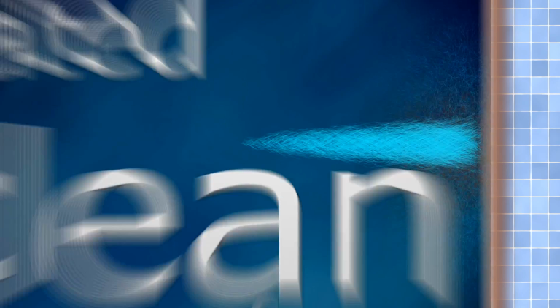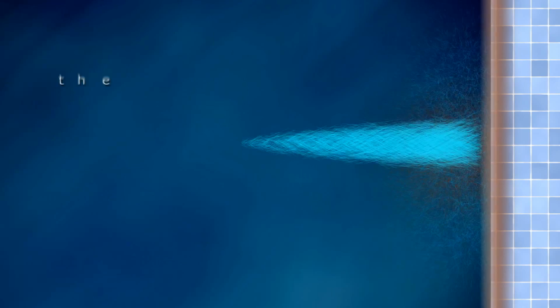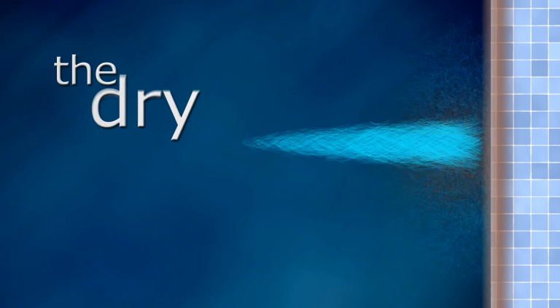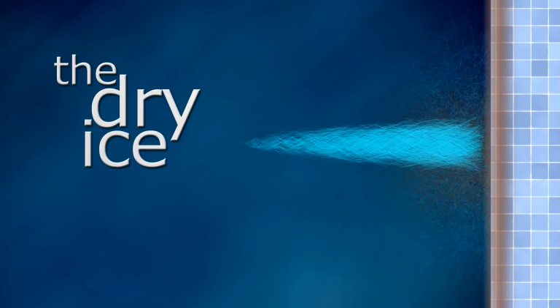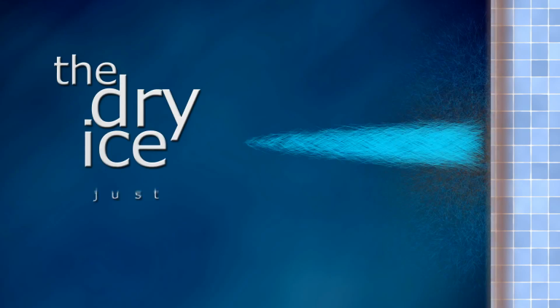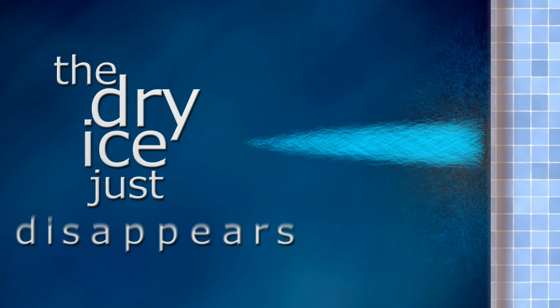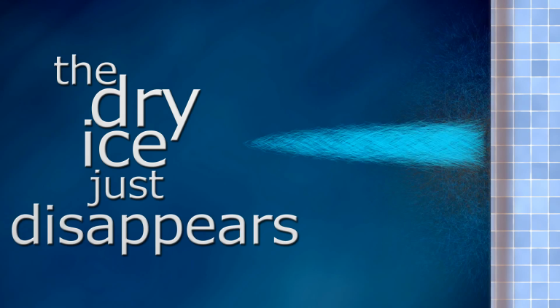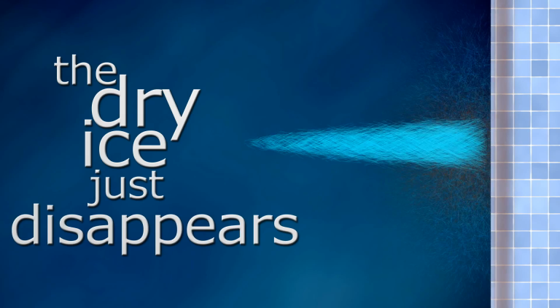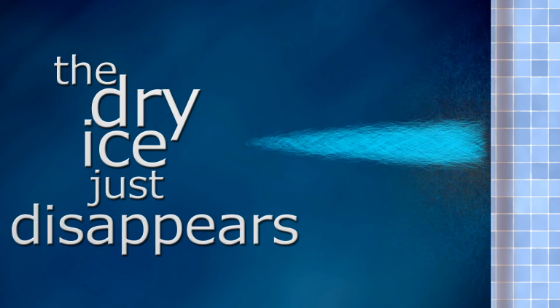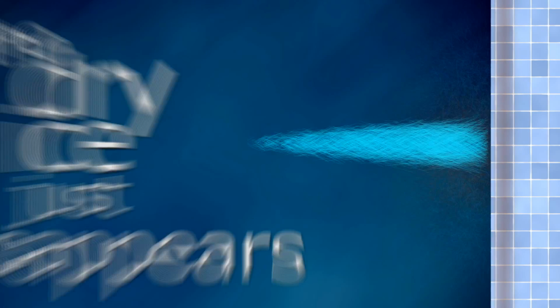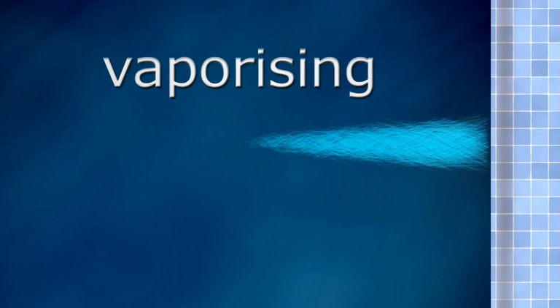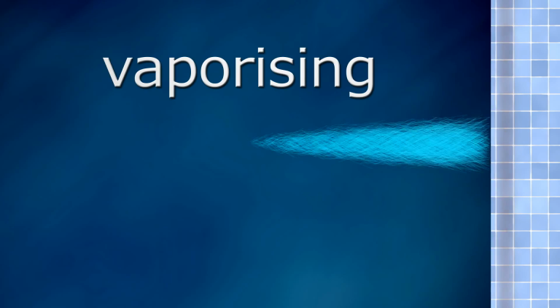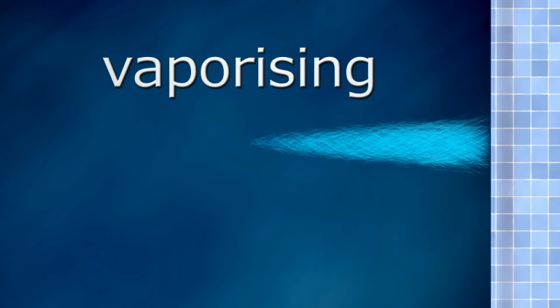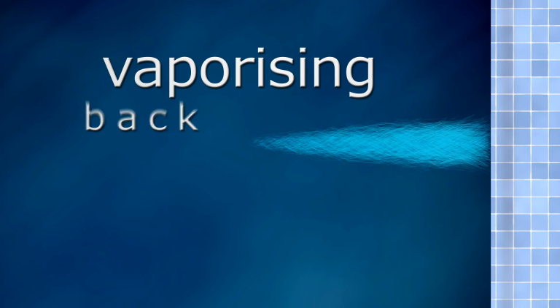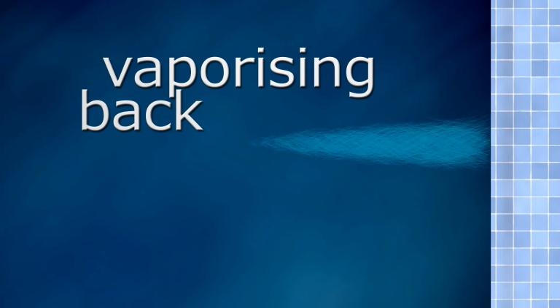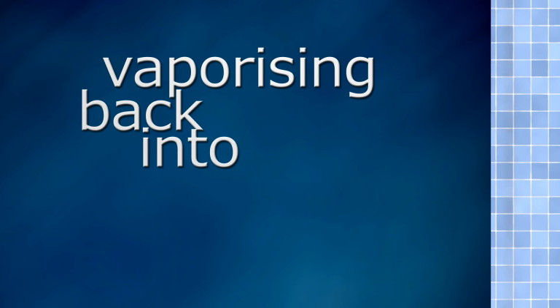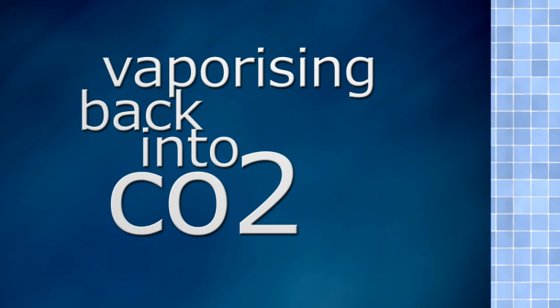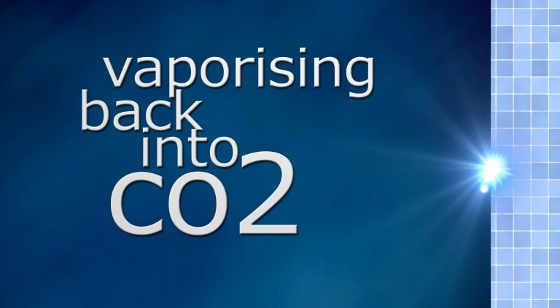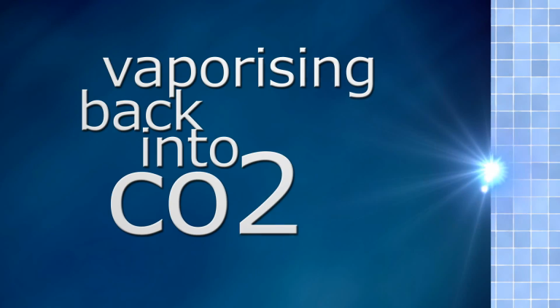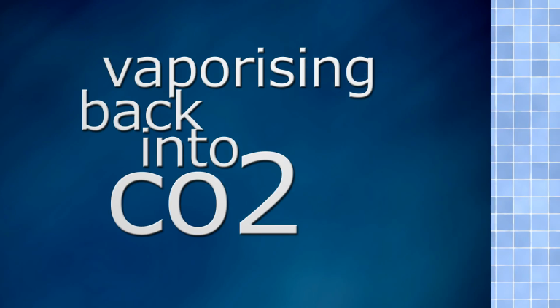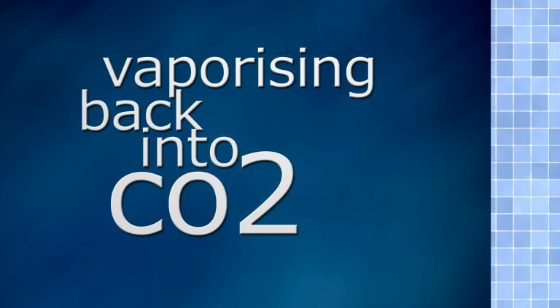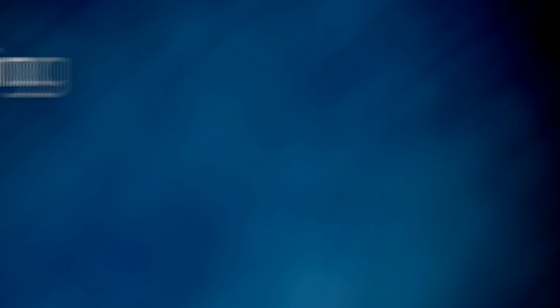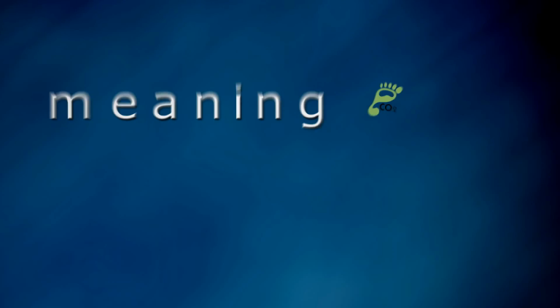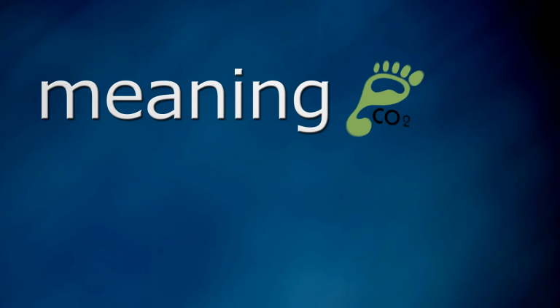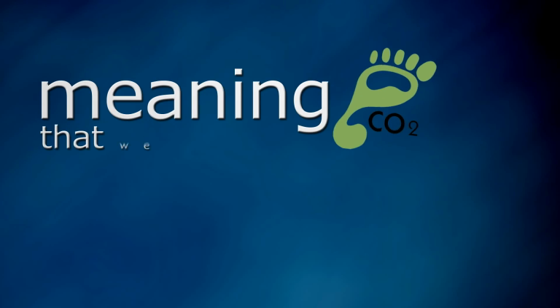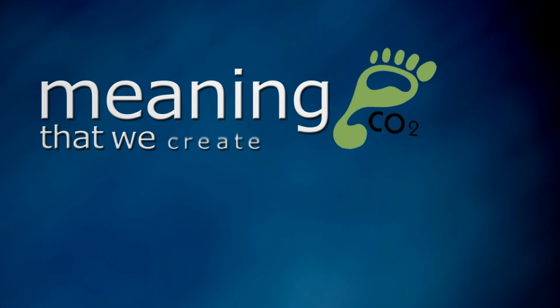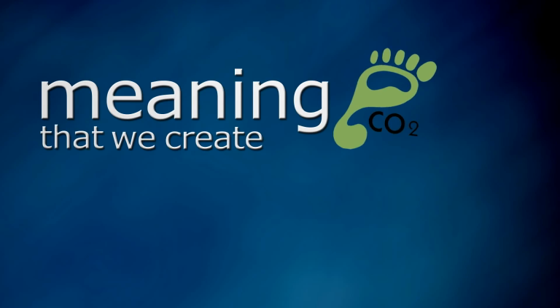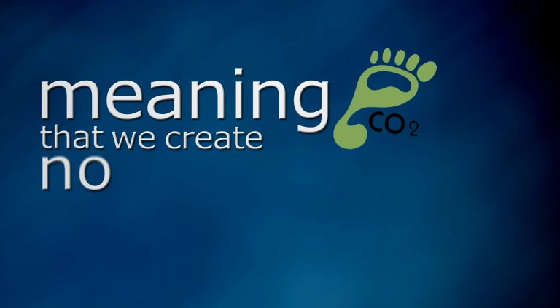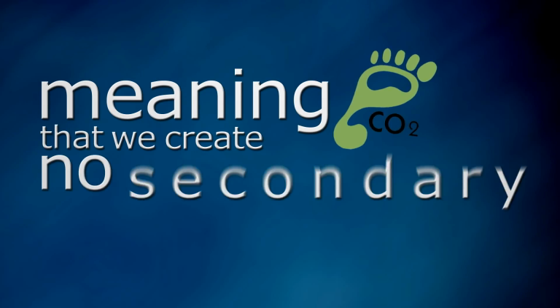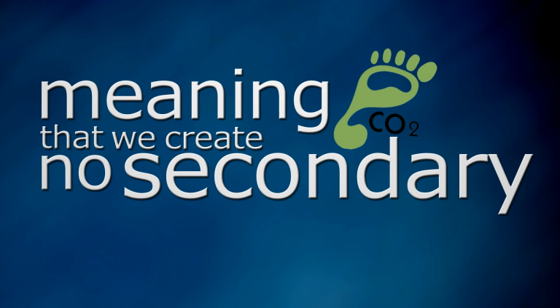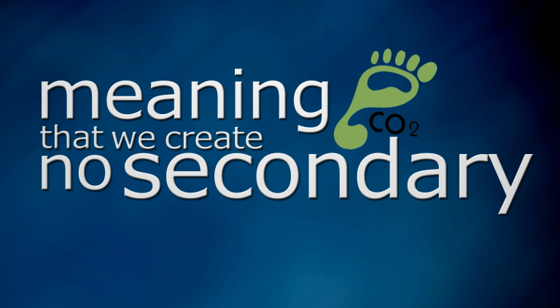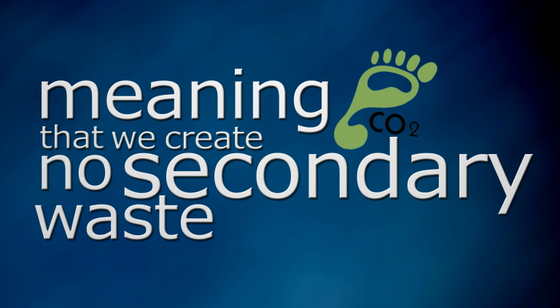The dry ice just disappears, vaporising back into CO2, meaning that we create no secondary waste.